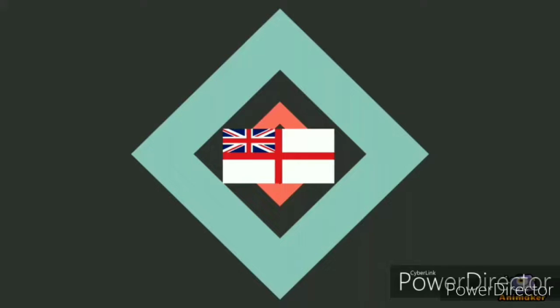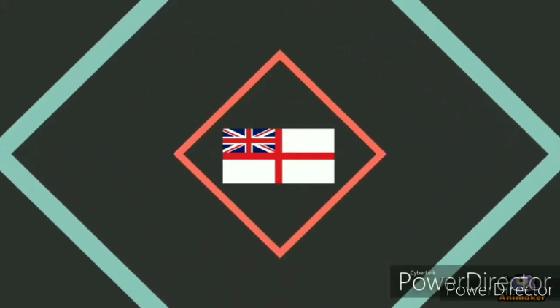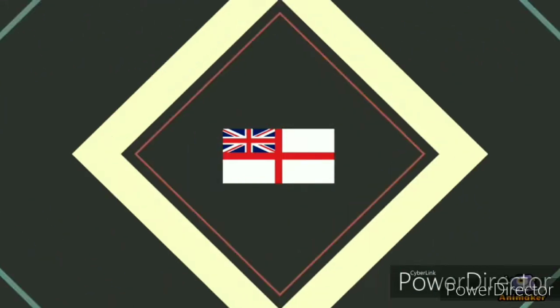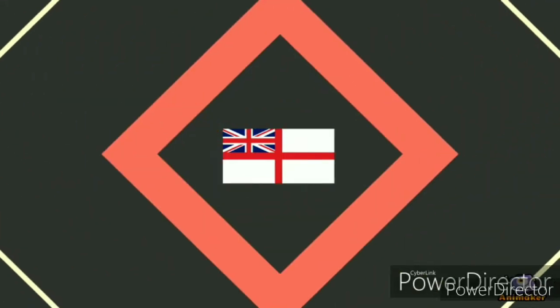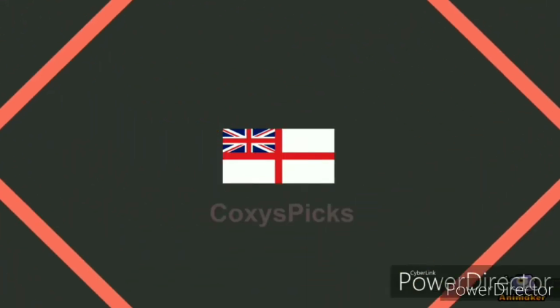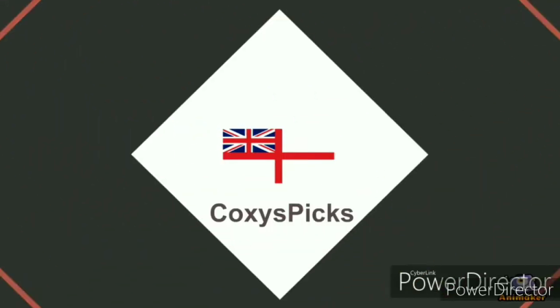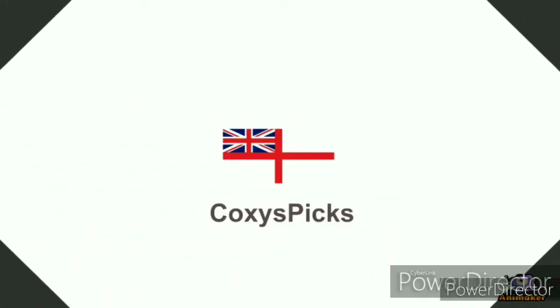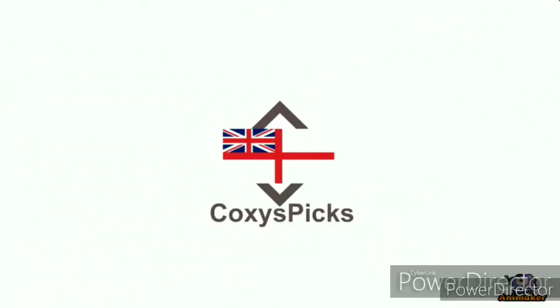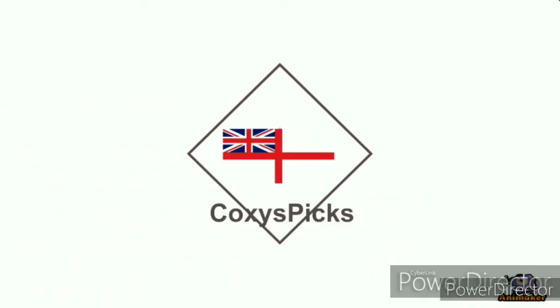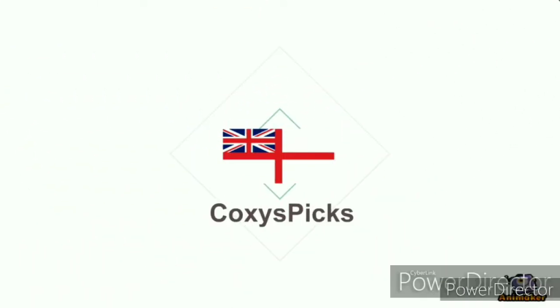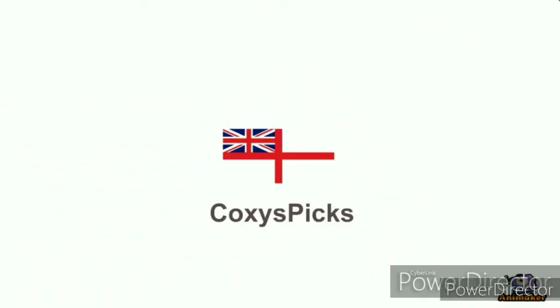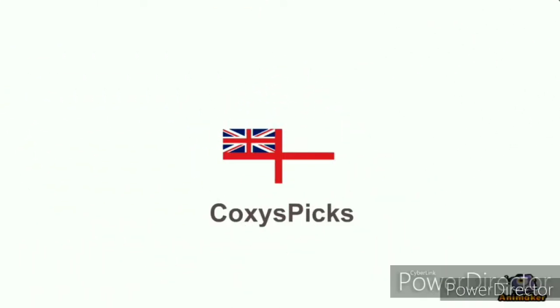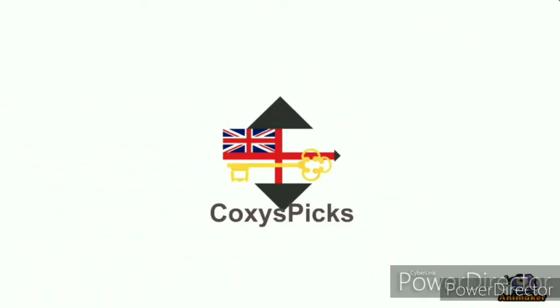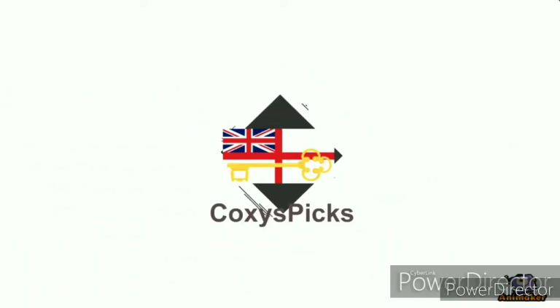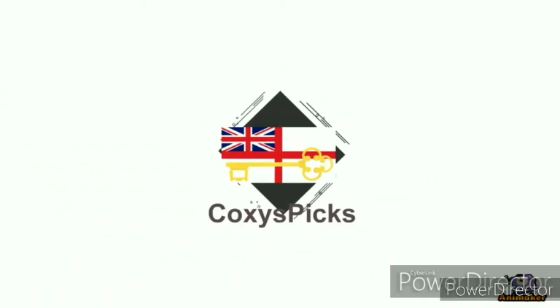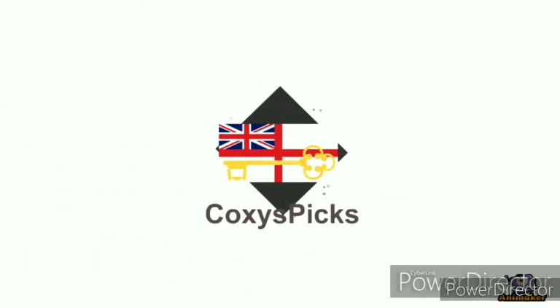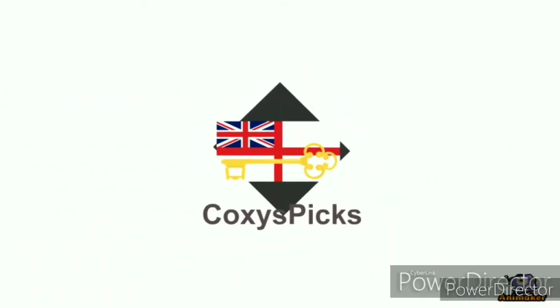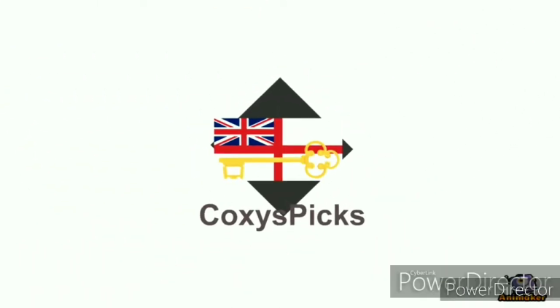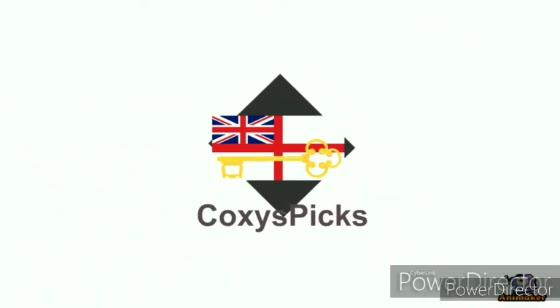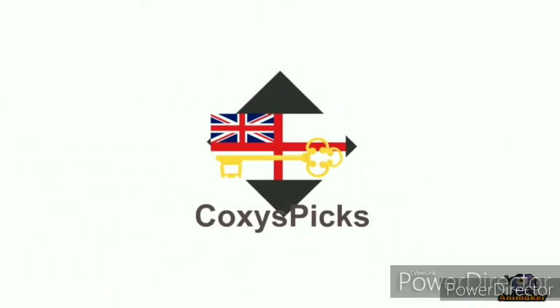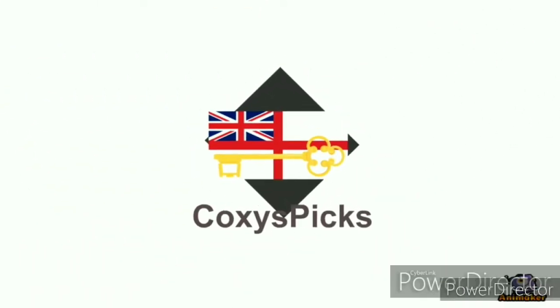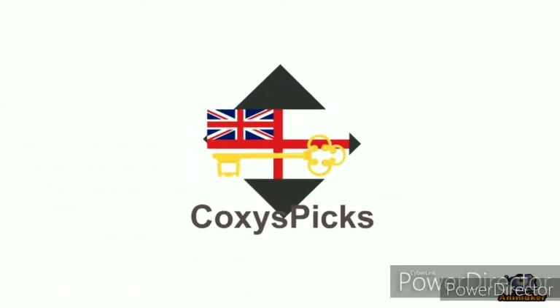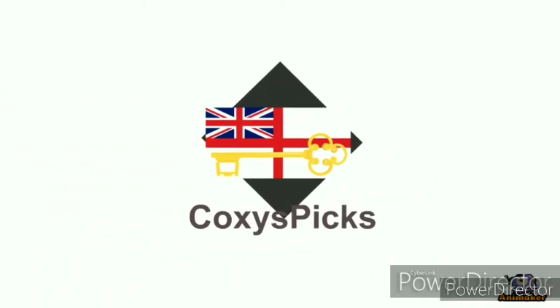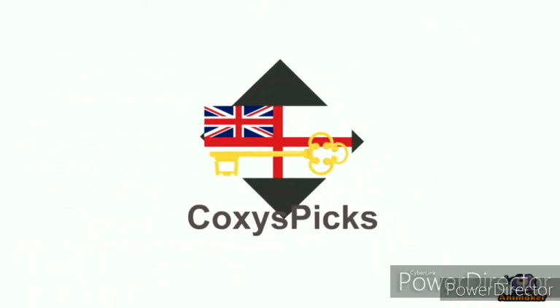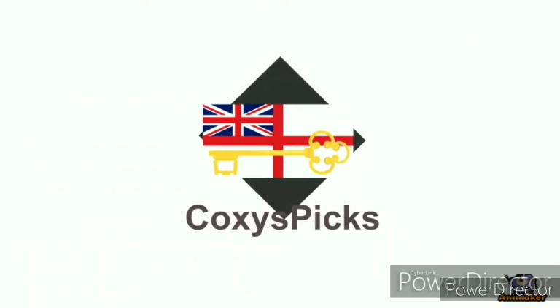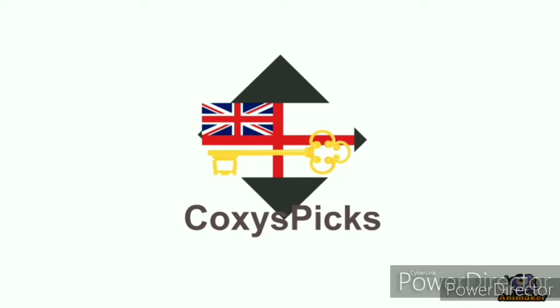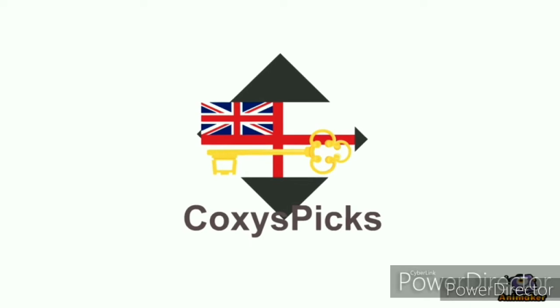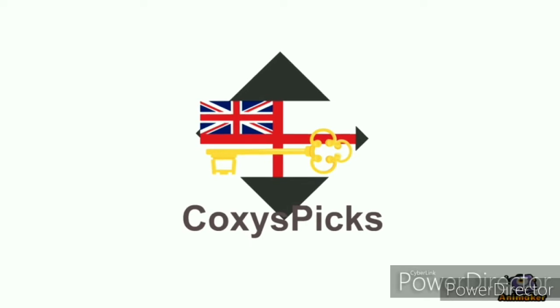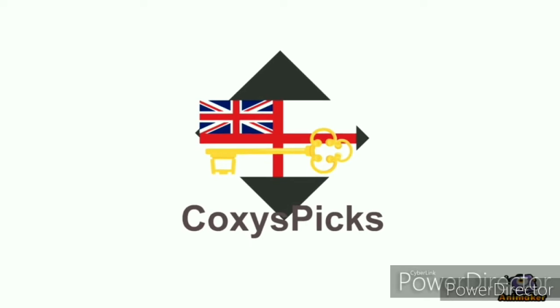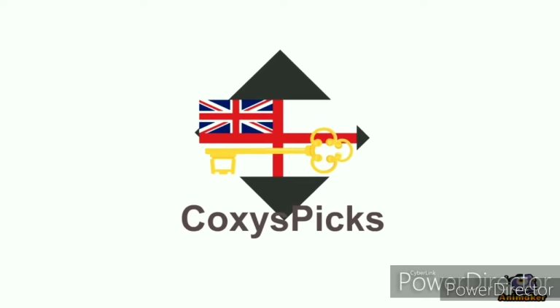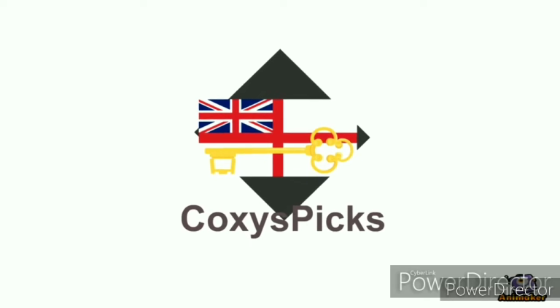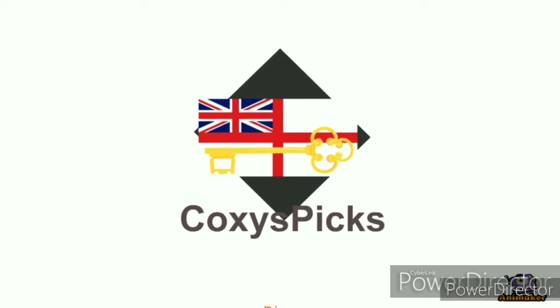Welcome to Coxie's Picks. If you like what you see, don't forget to subscribe. Enjoy.